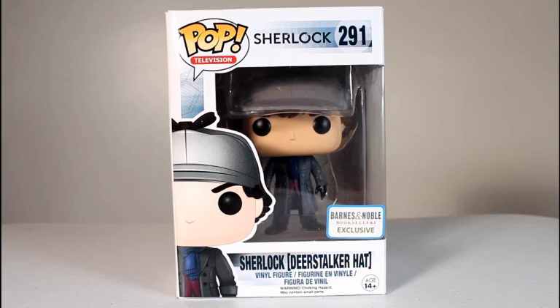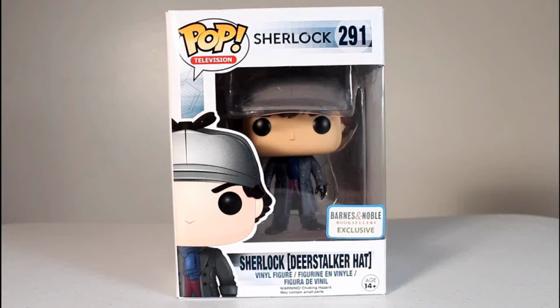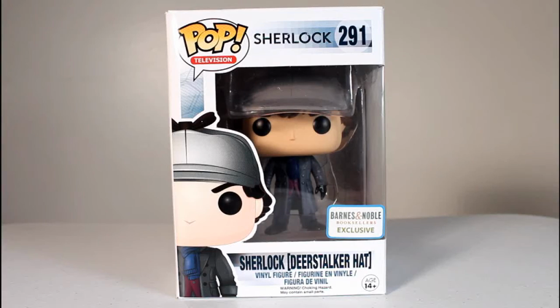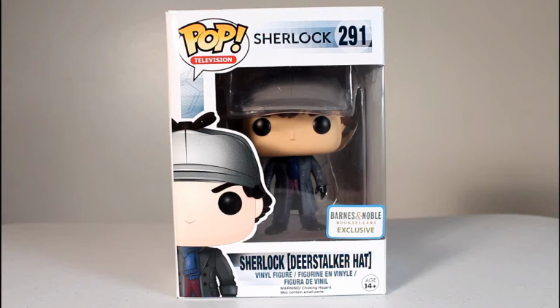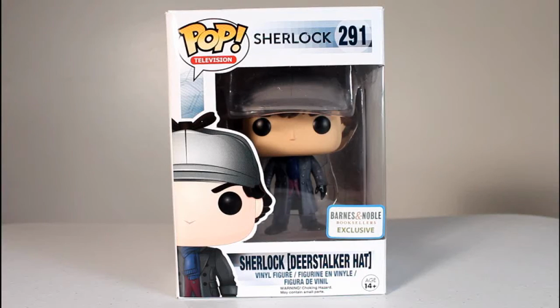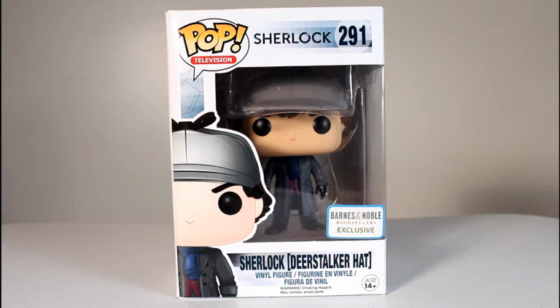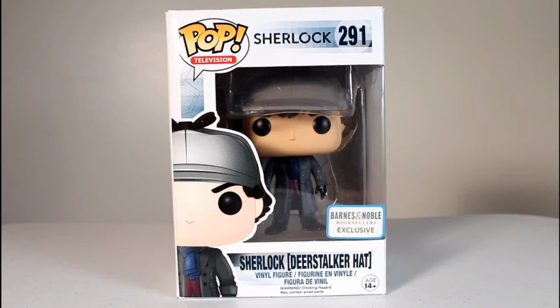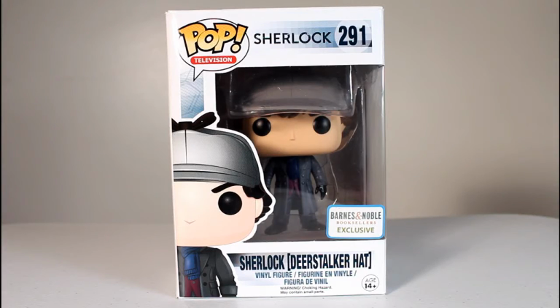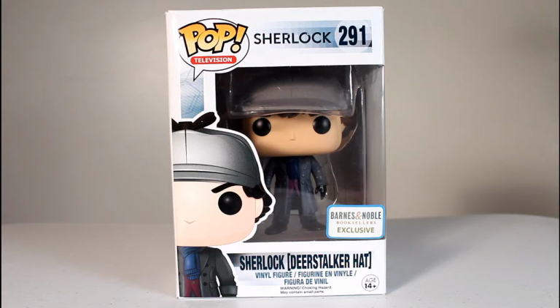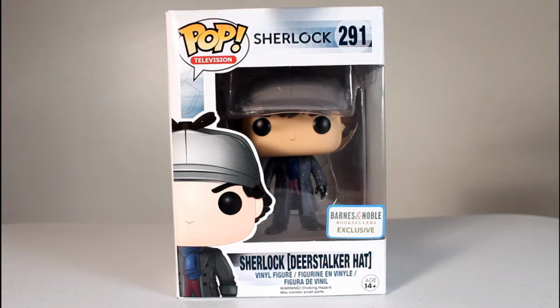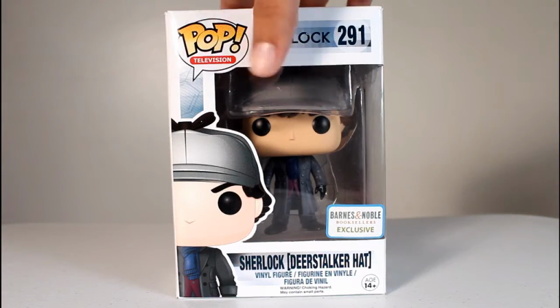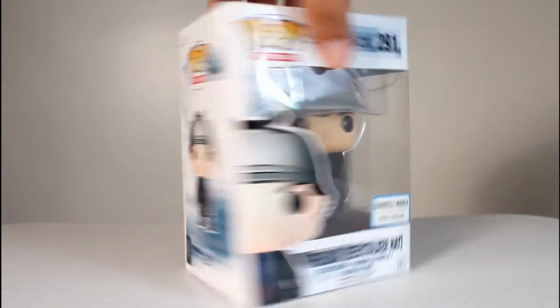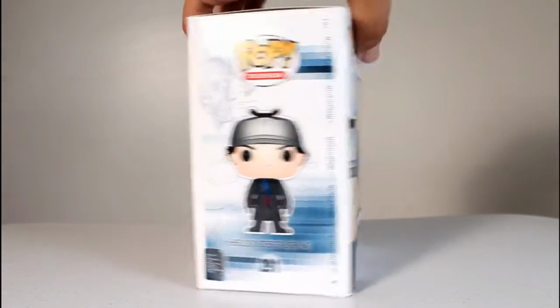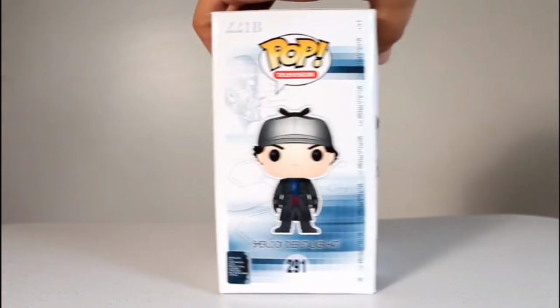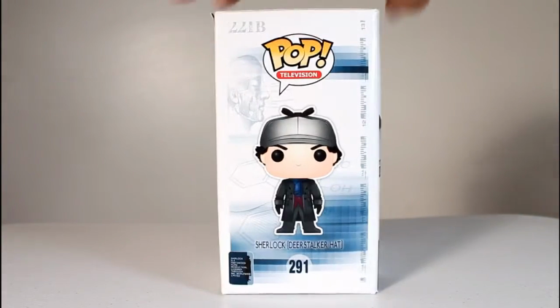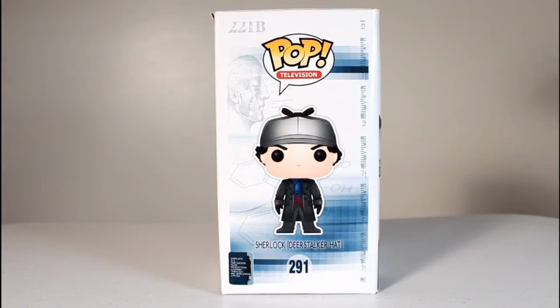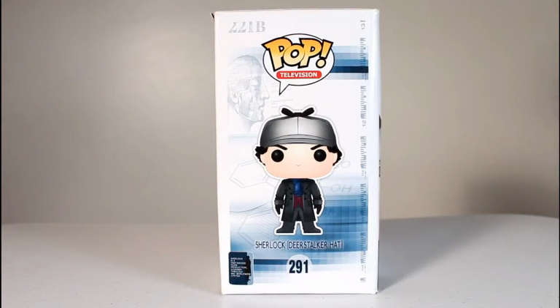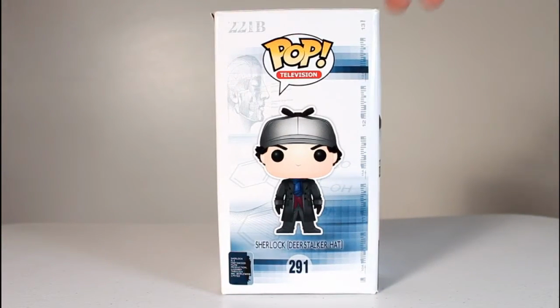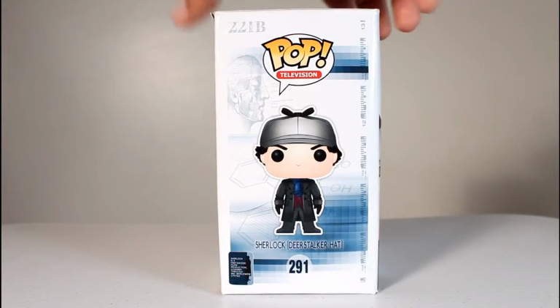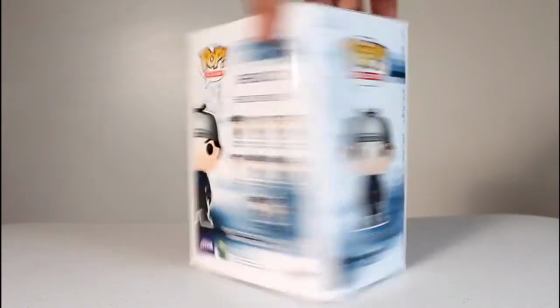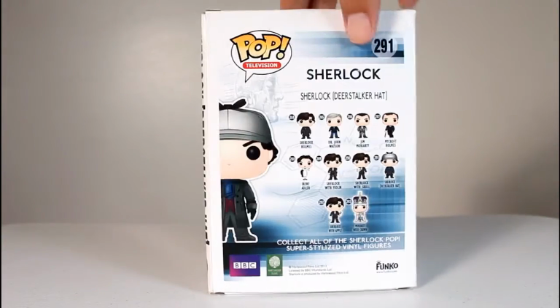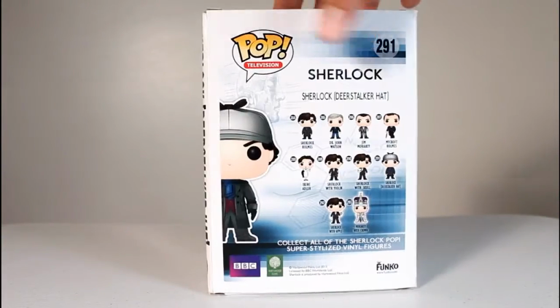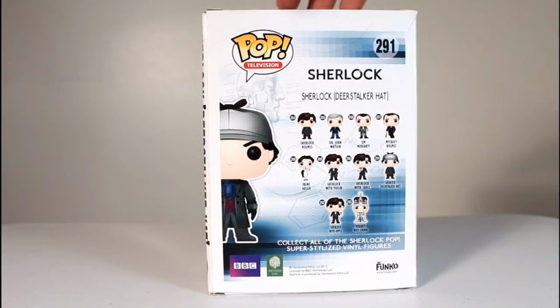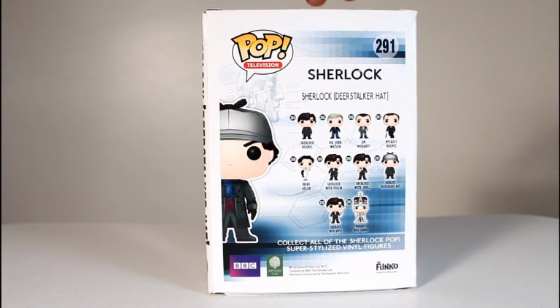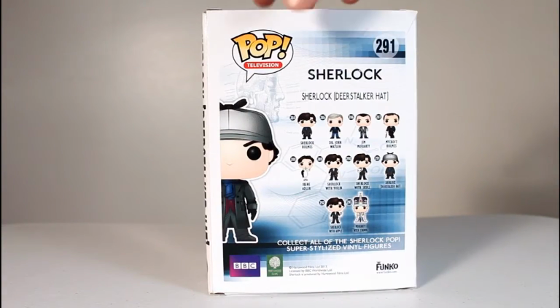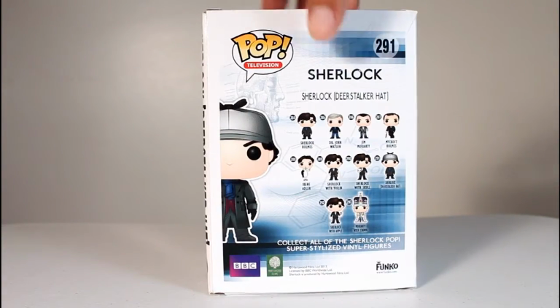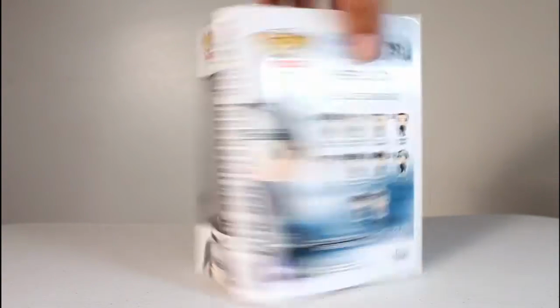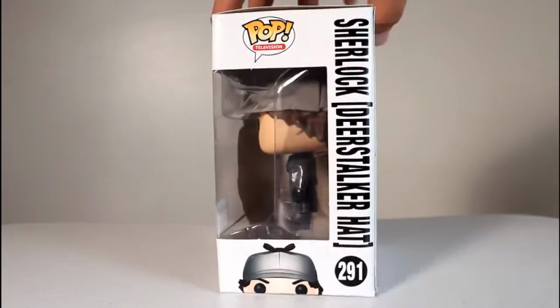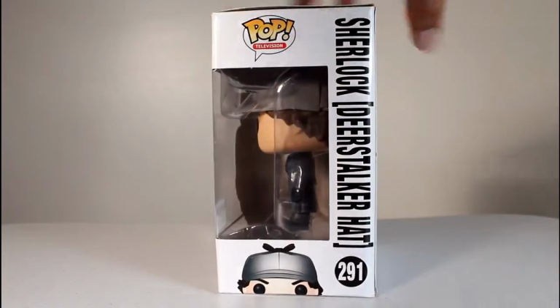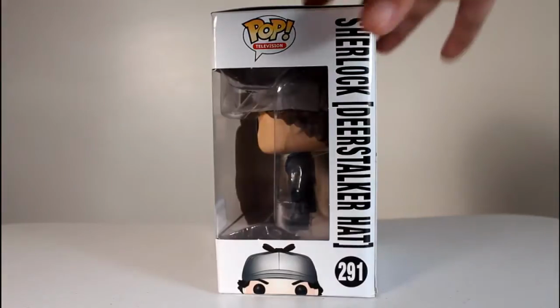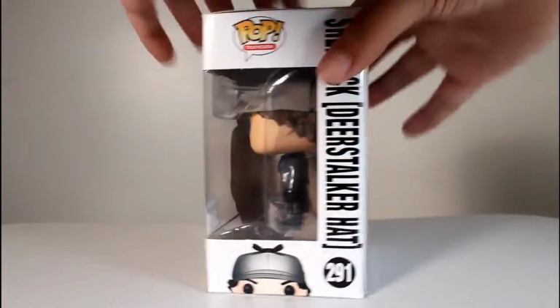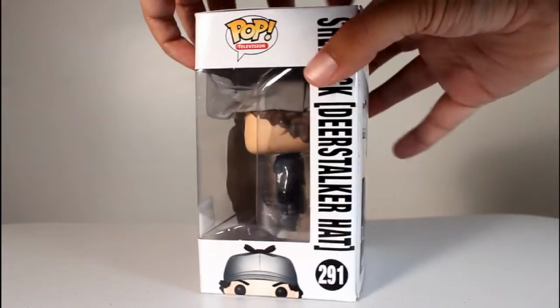Hey, this is John Carlos, and I'm here with a look at the Sherlock Funko Pop of Sherlock Holmes in the Deerstalker hat.